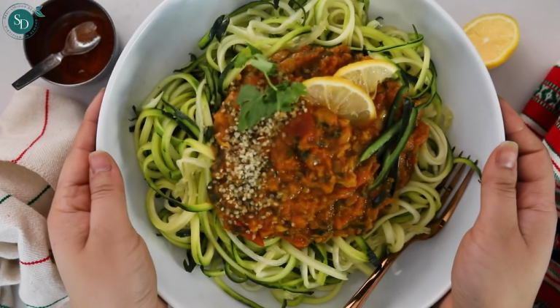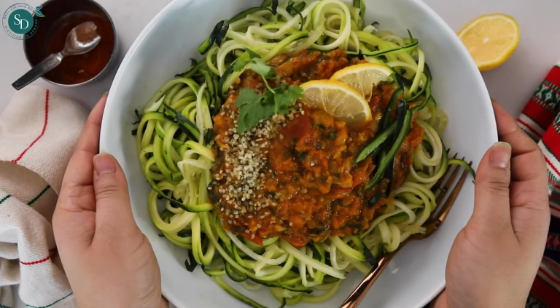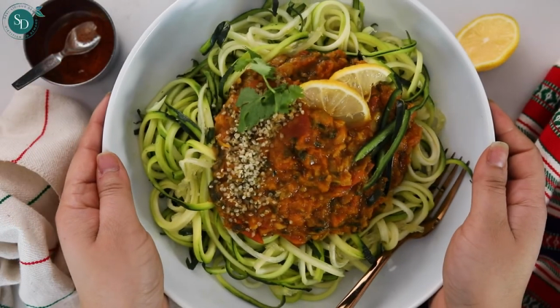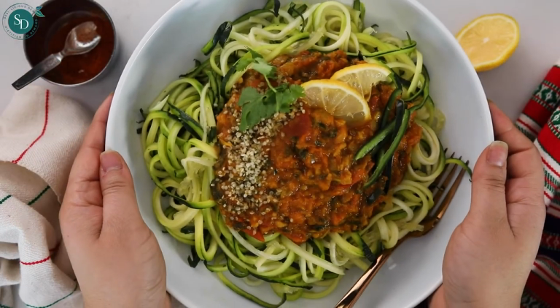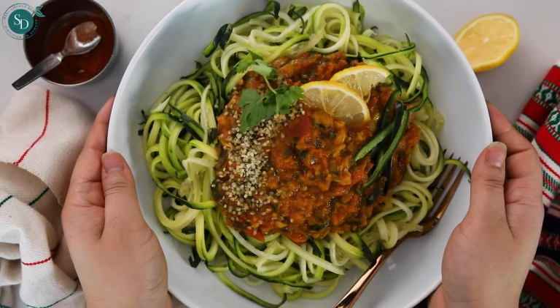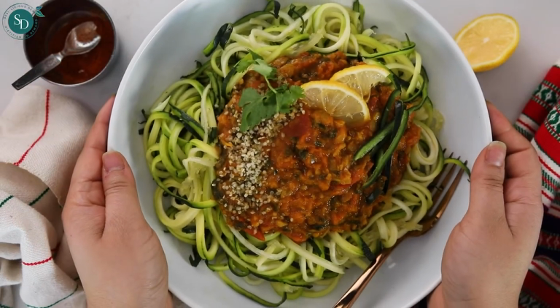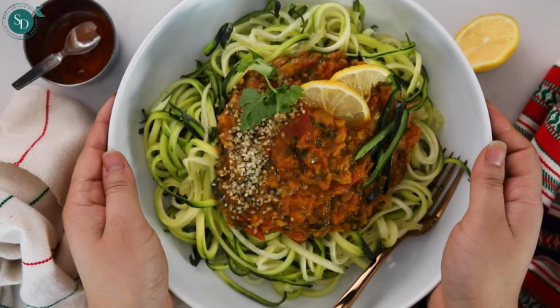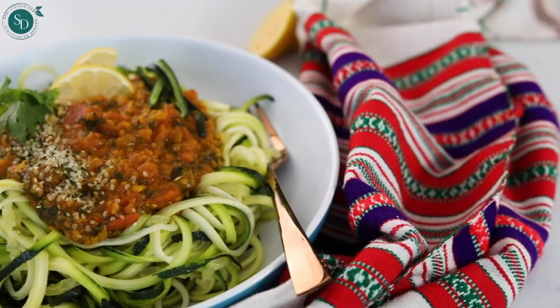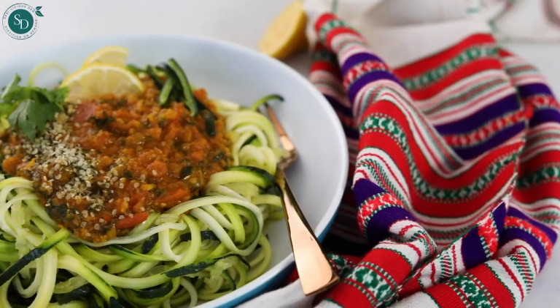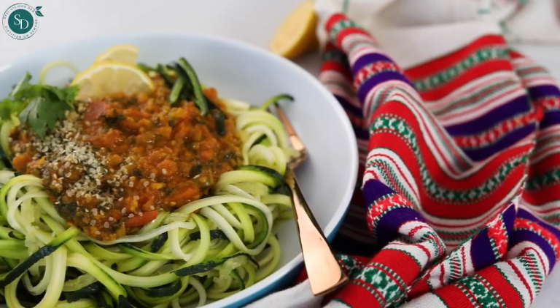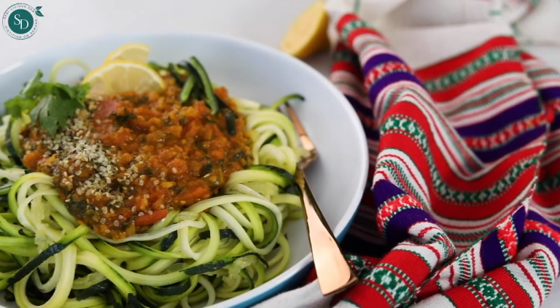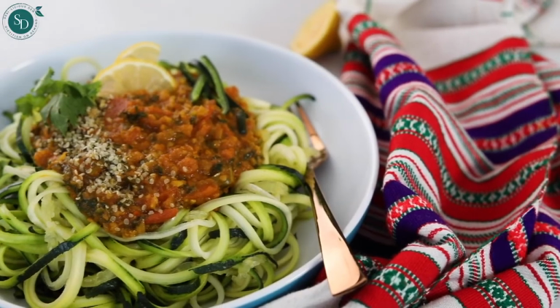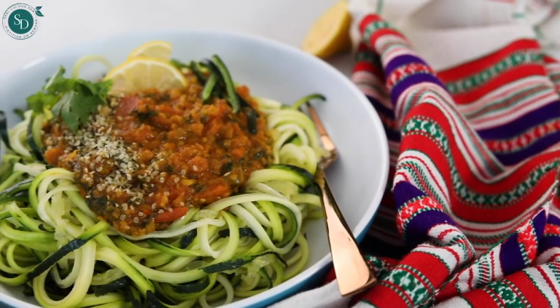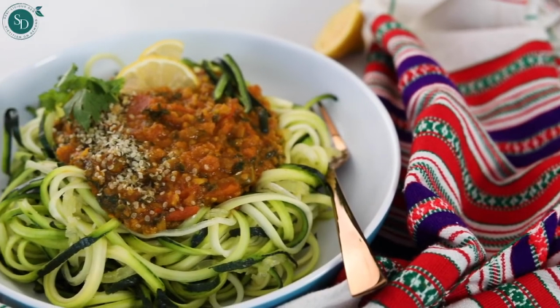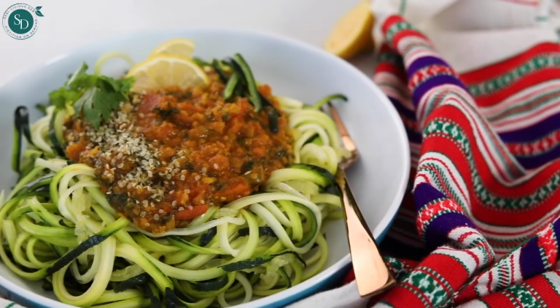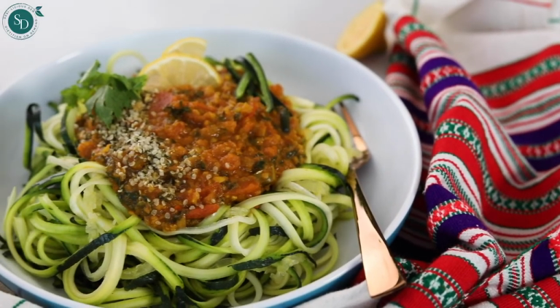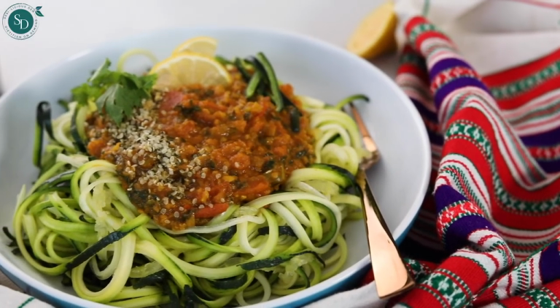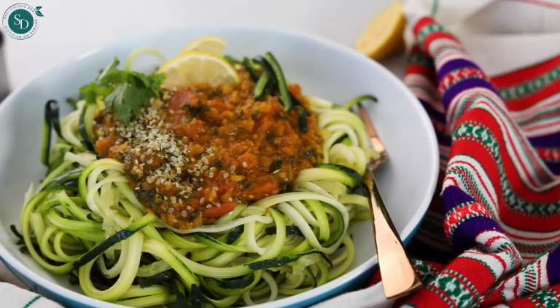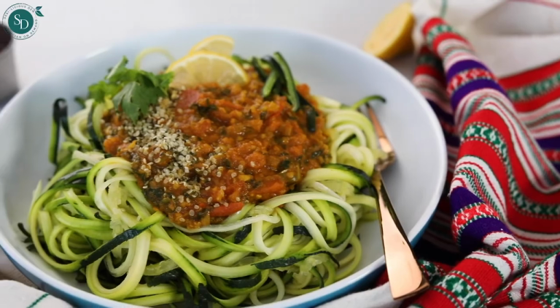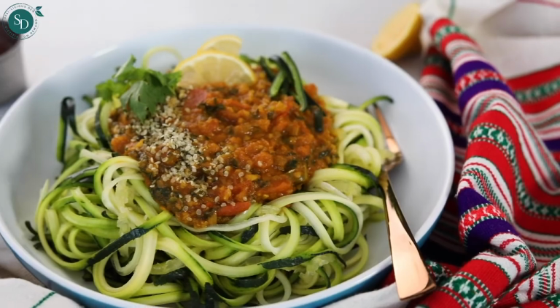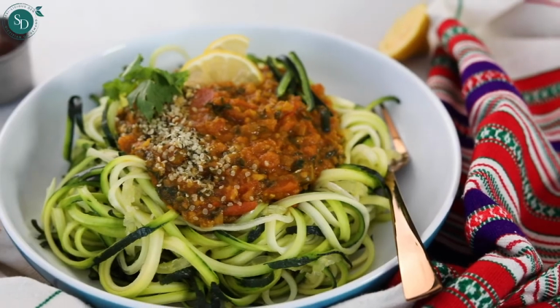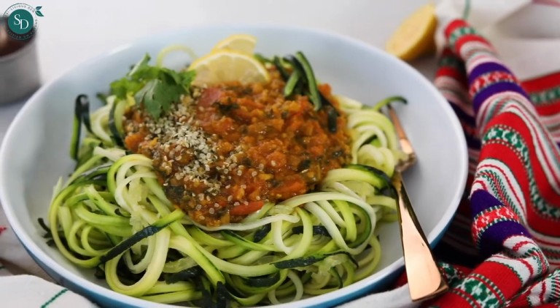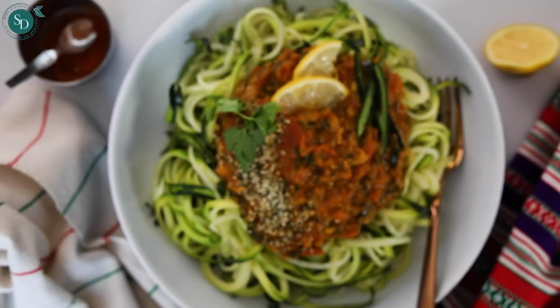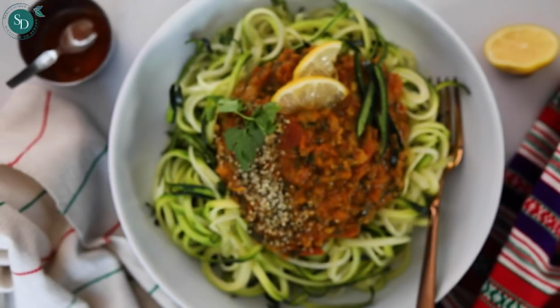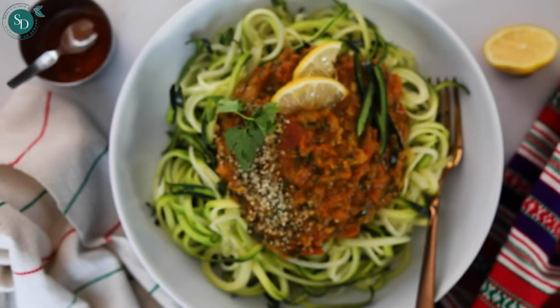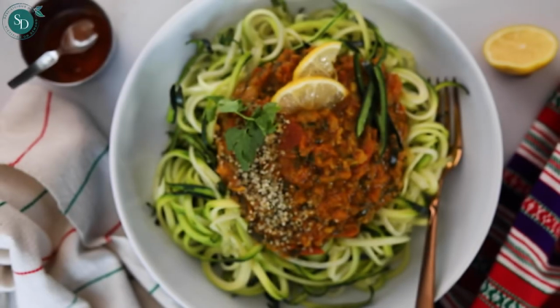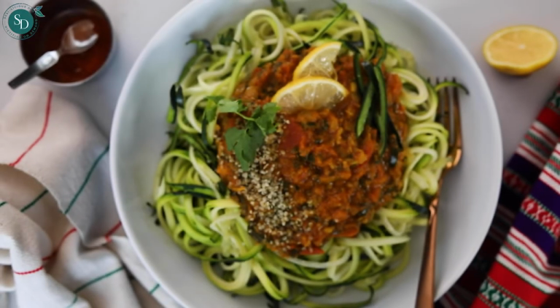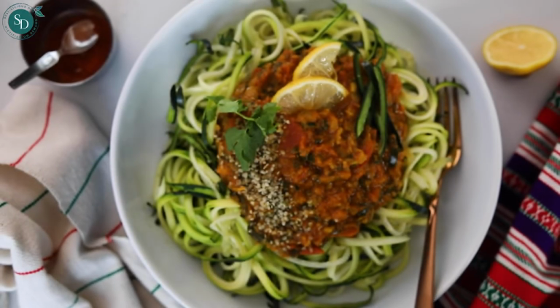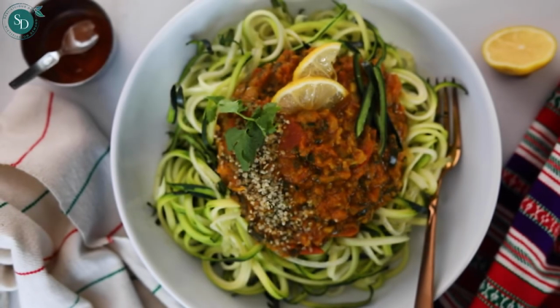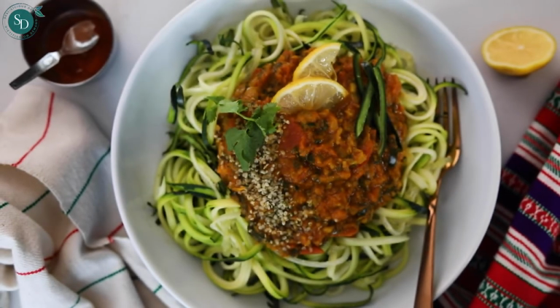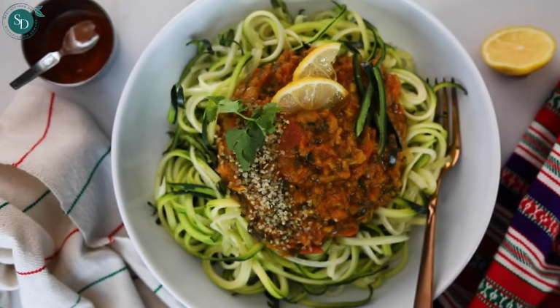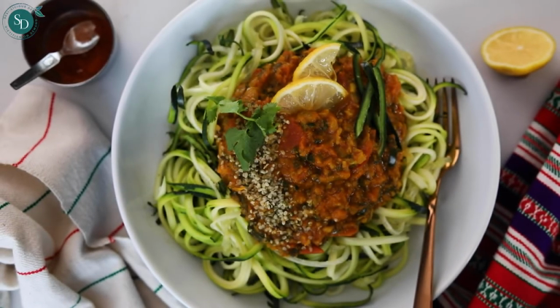Remember, the zucchini spaghetti will get soft over time as the noodles soak up the curry sauce.